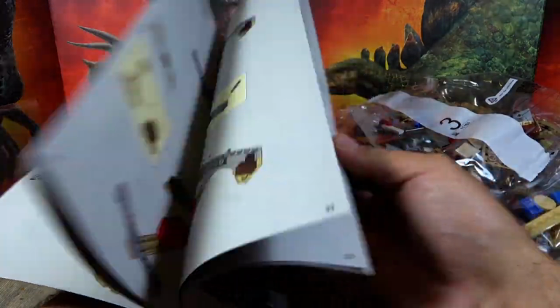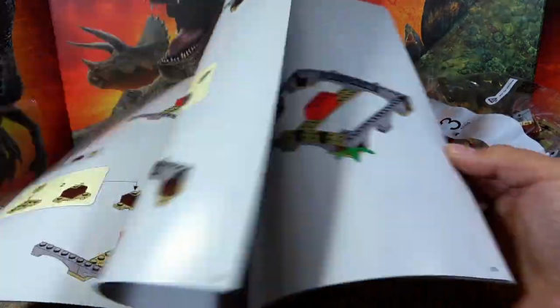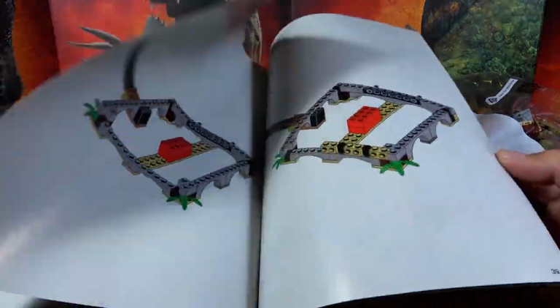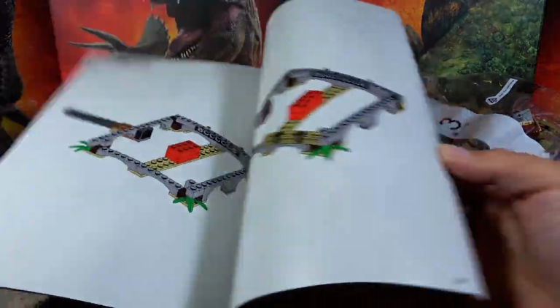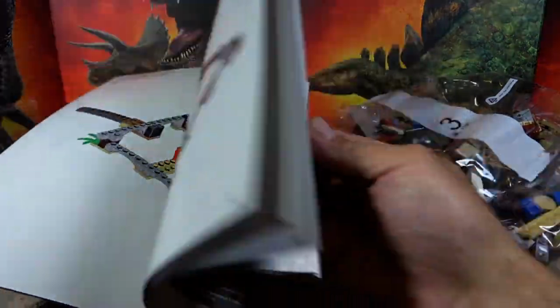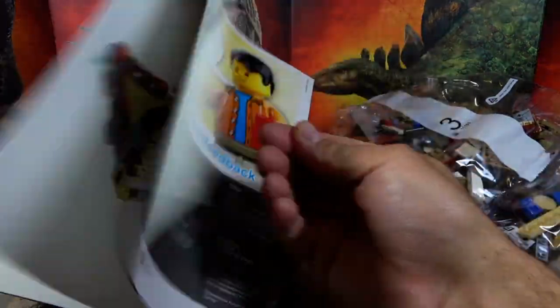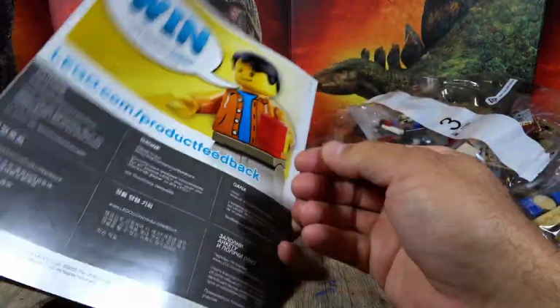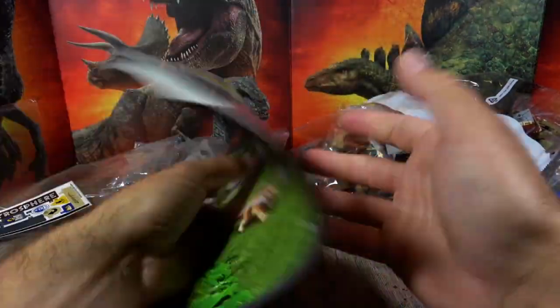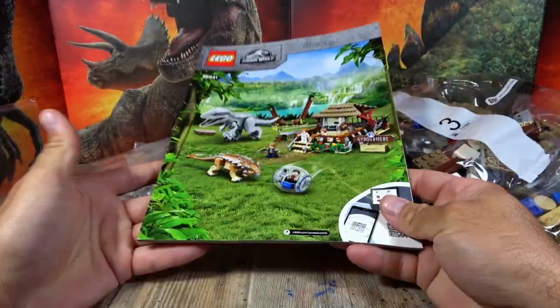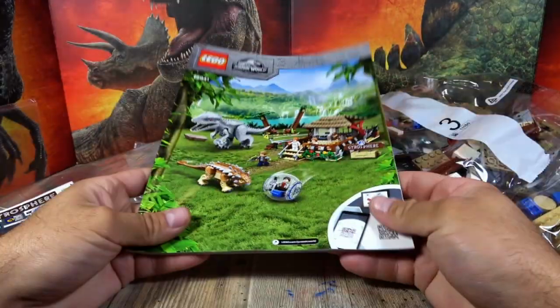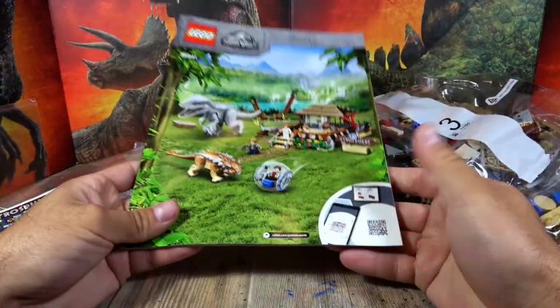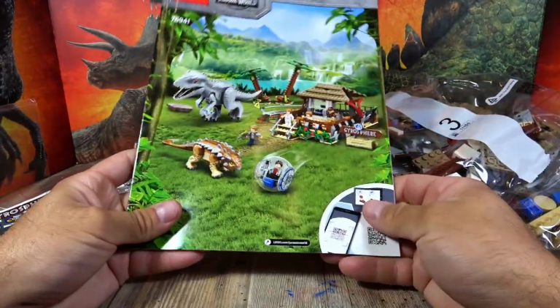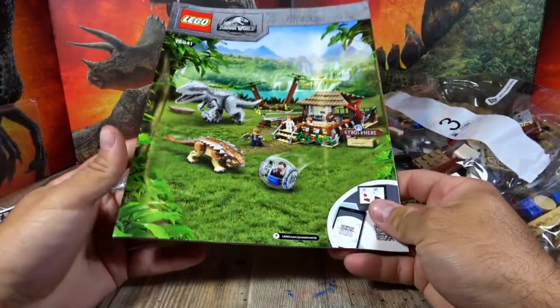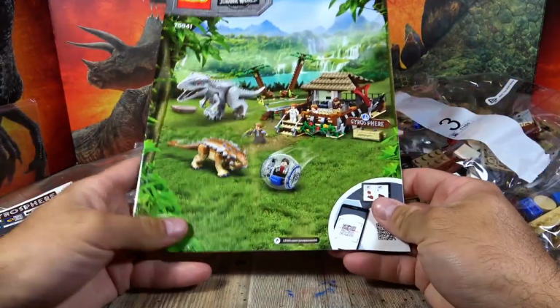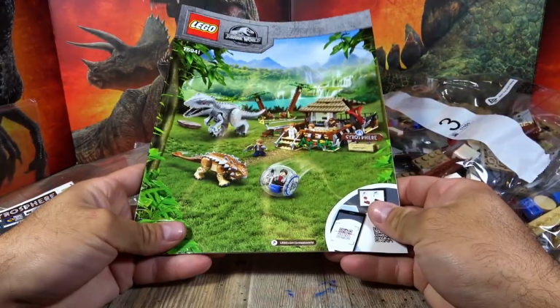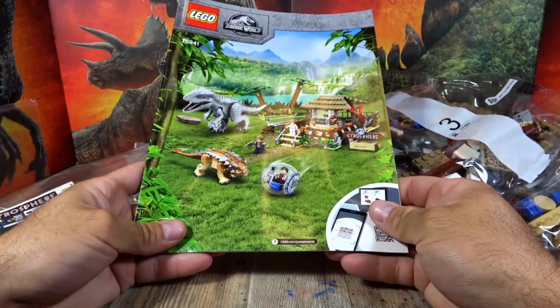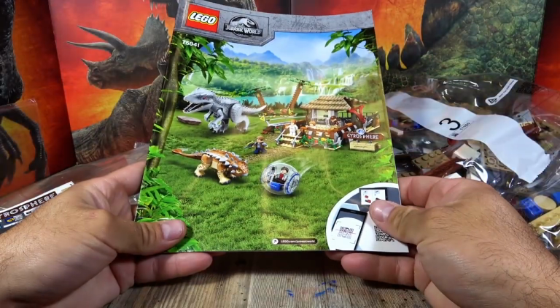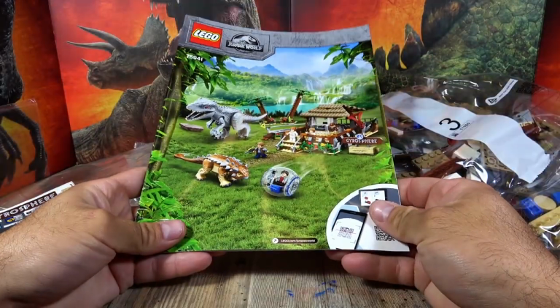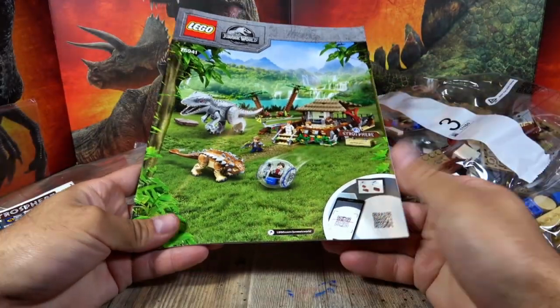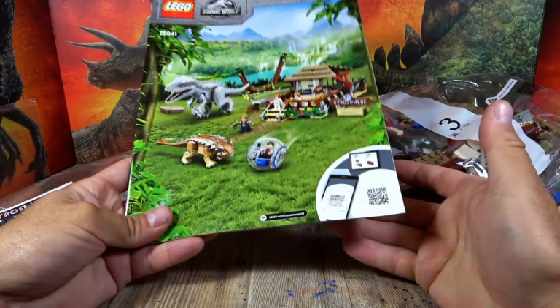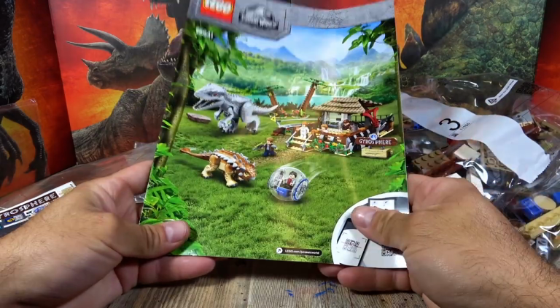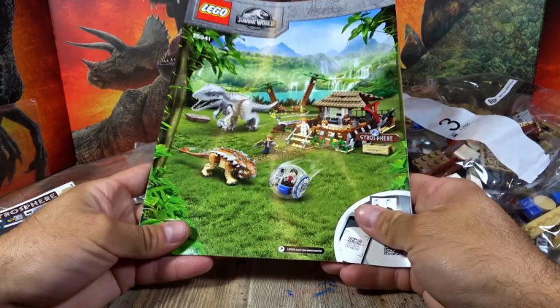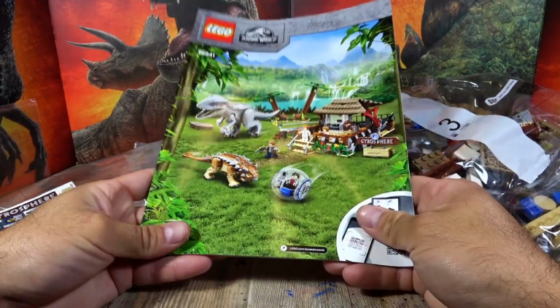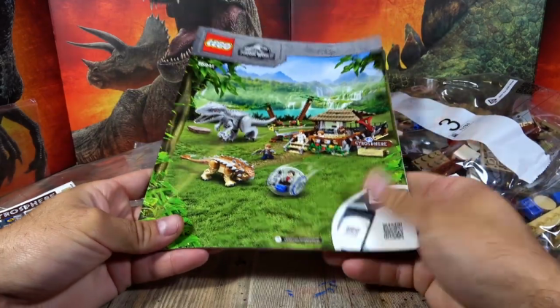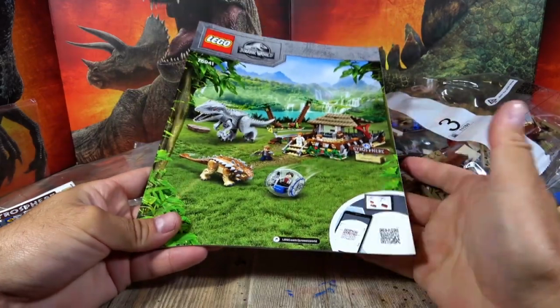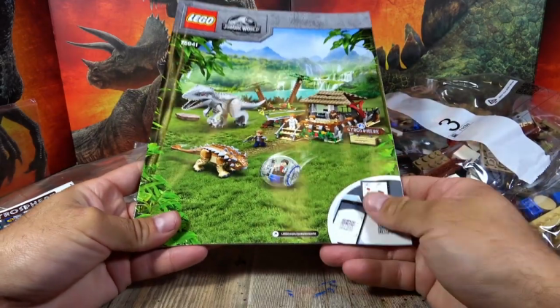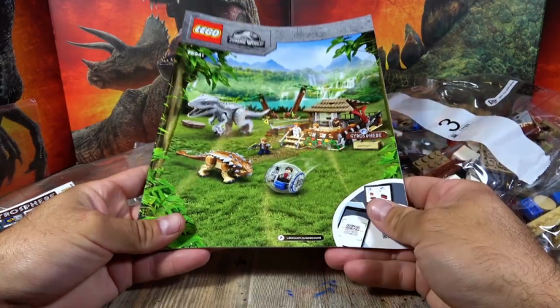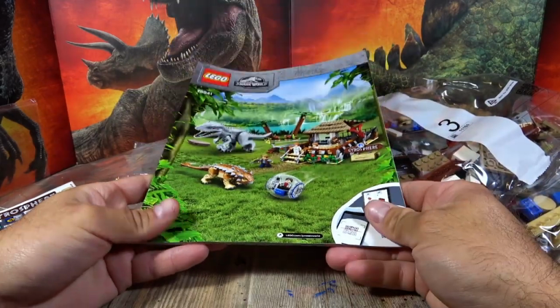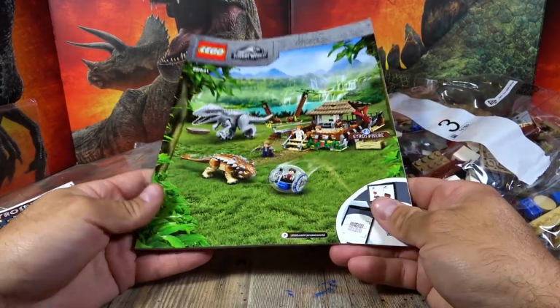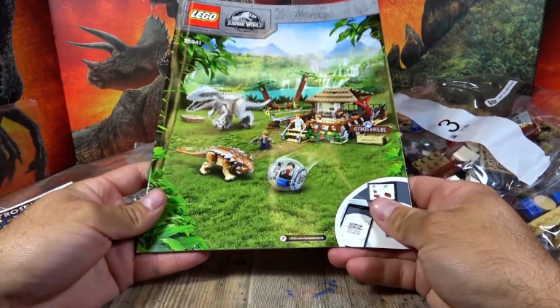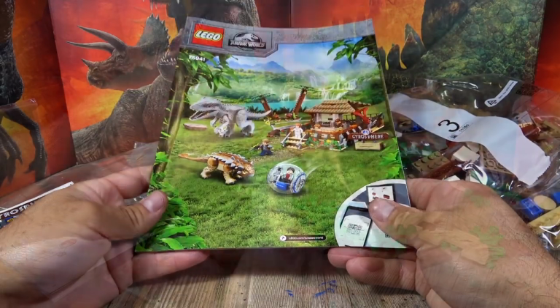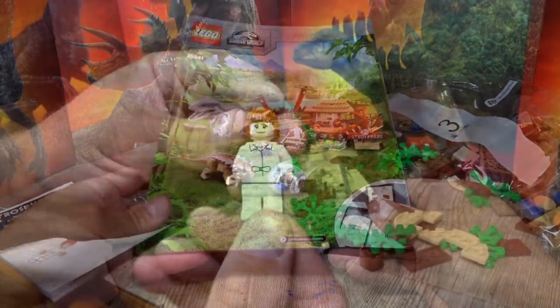All the build steps are in here. I would say I'll build the whole thing again for you, do a timelapse, and we'll see each other after the build.